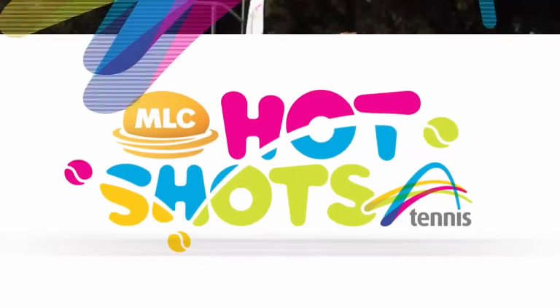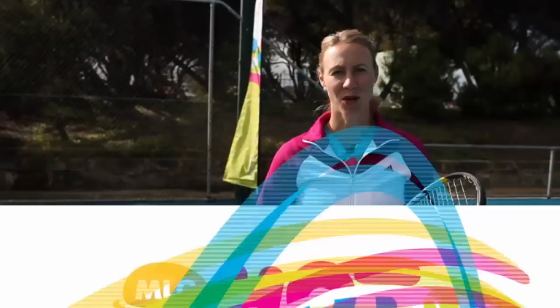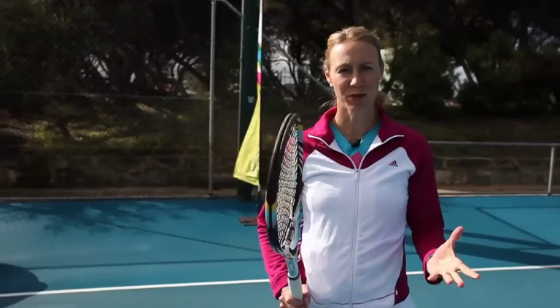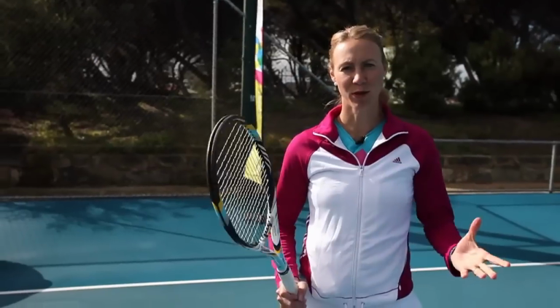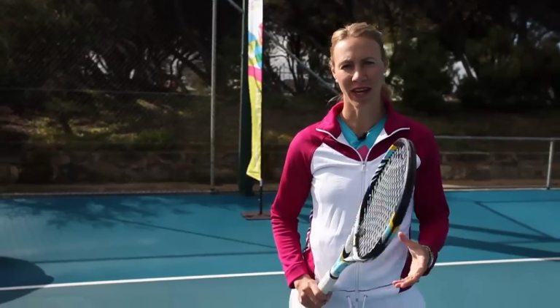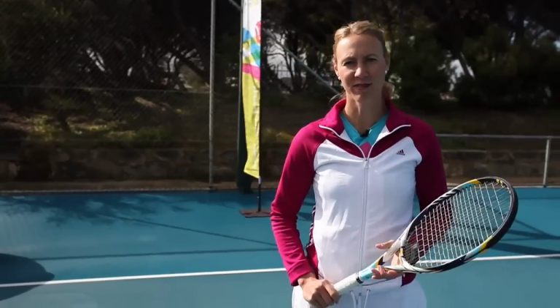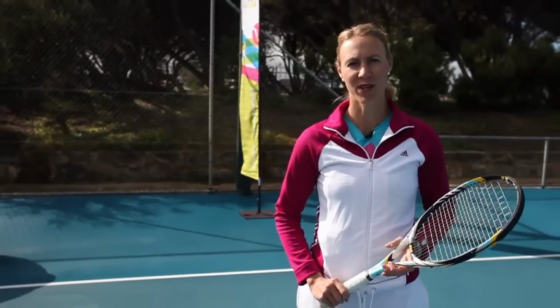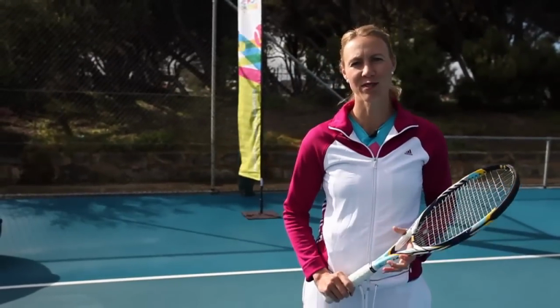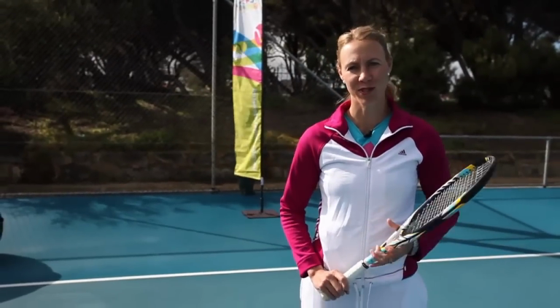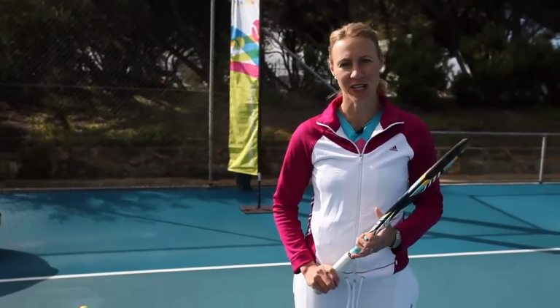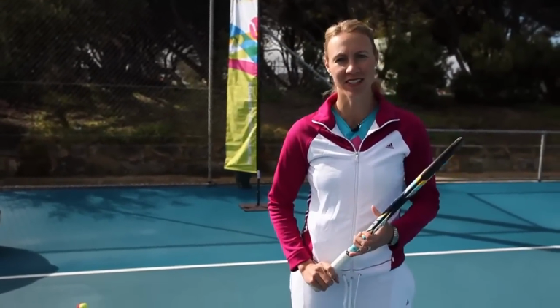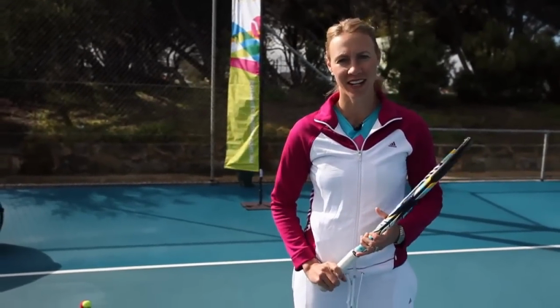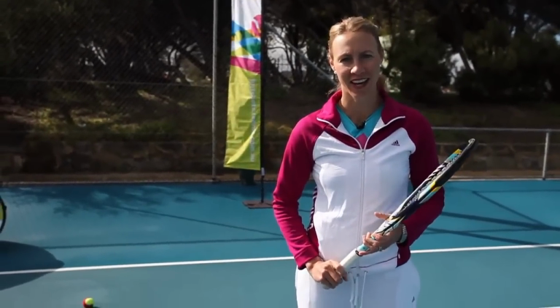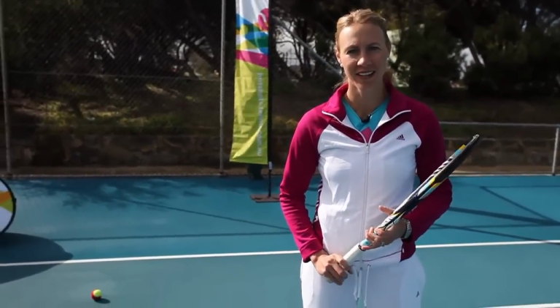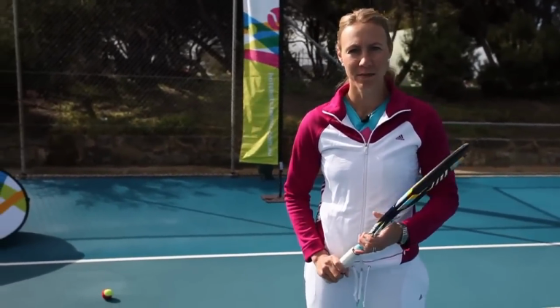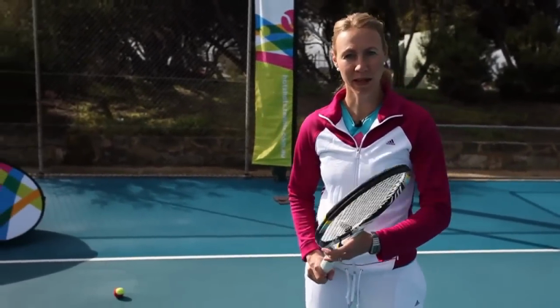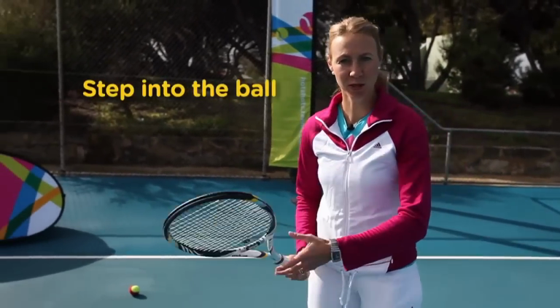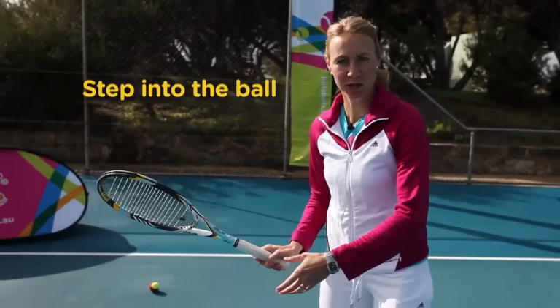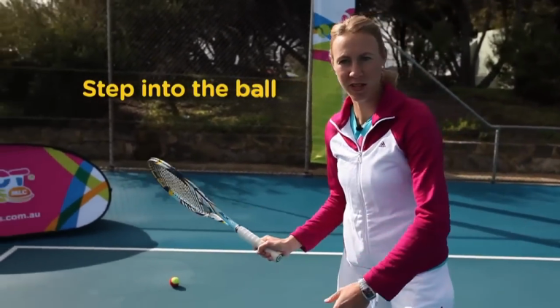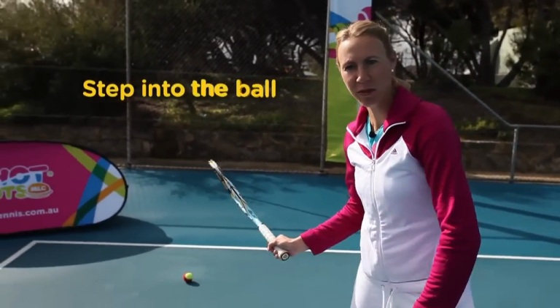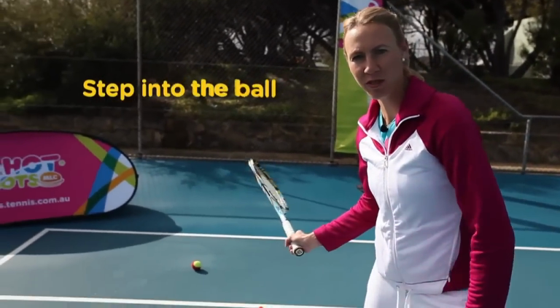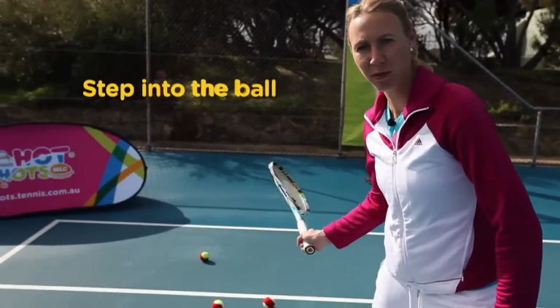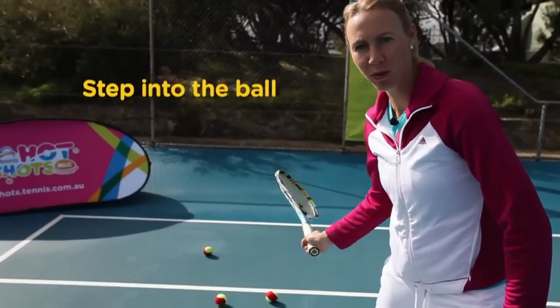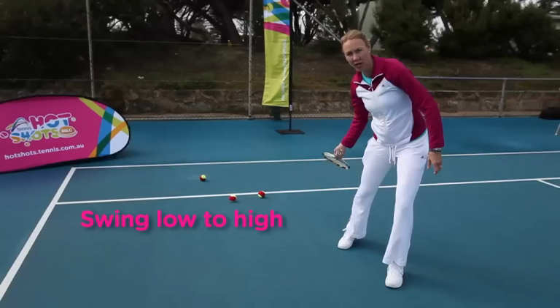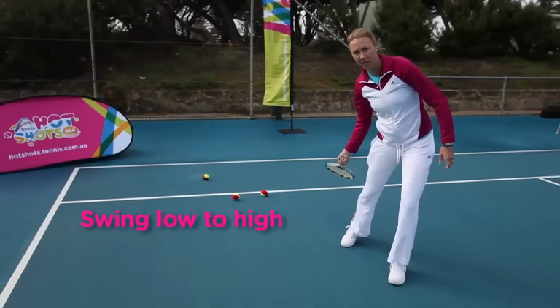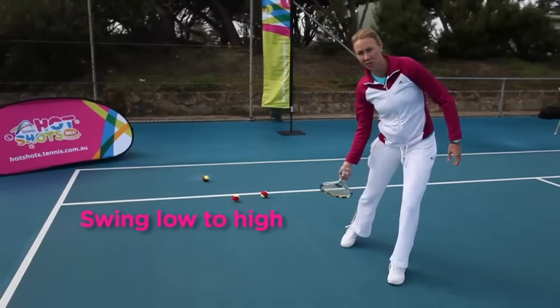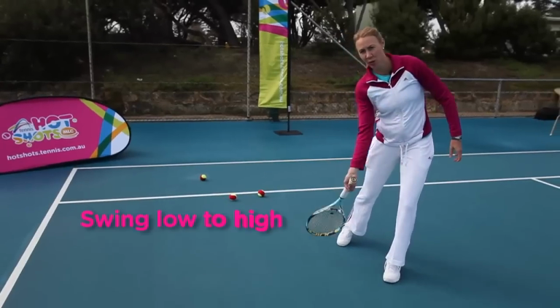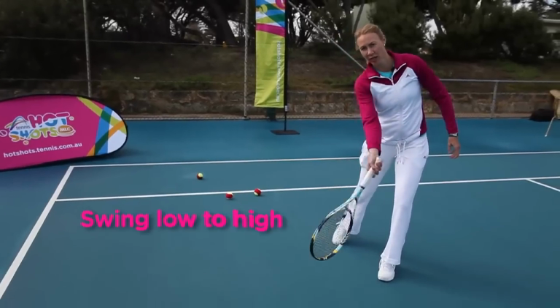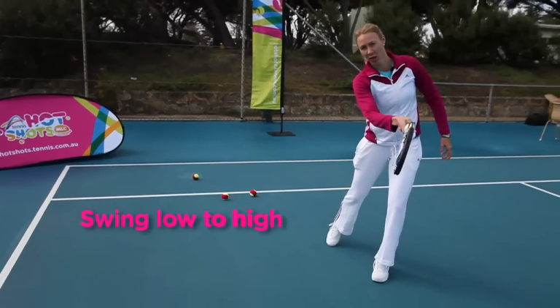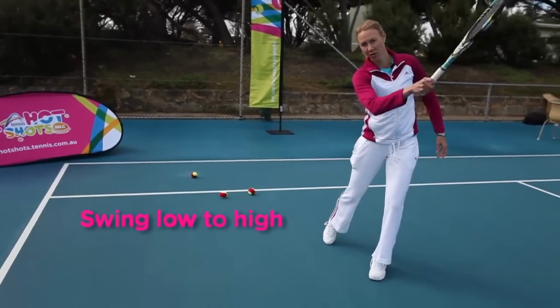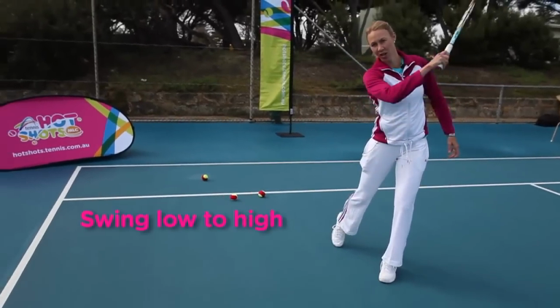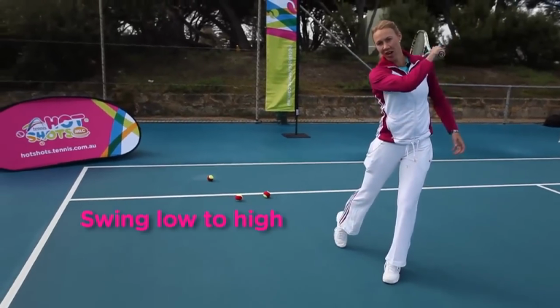On your forehand, for those of you just starting out, make sure you step into the ball and swing low to high.